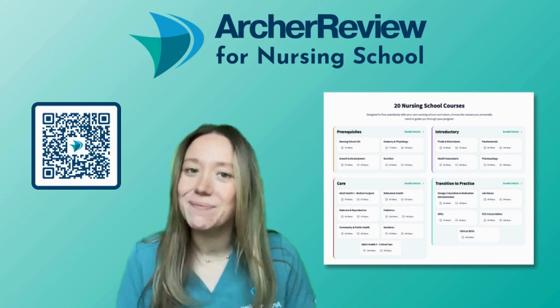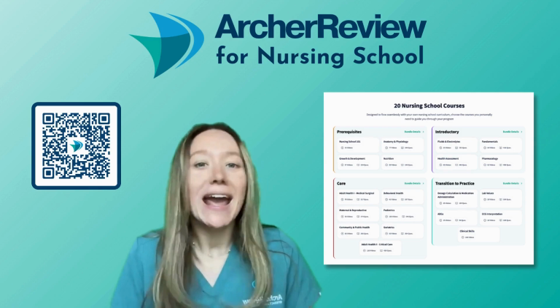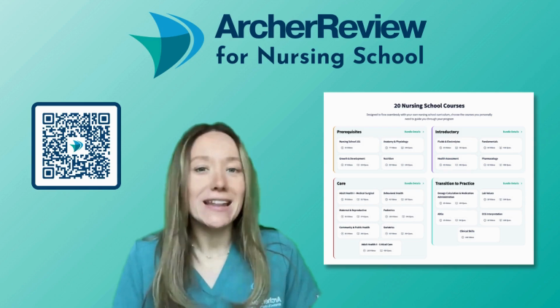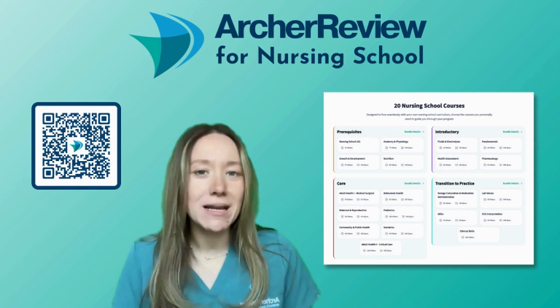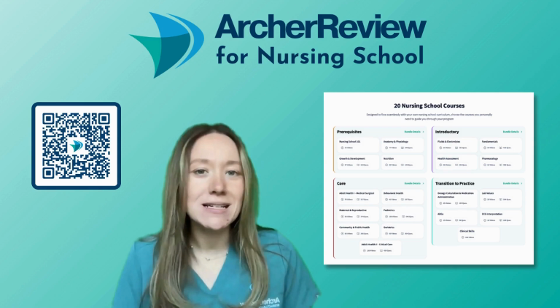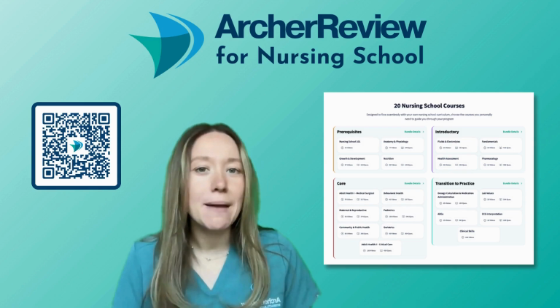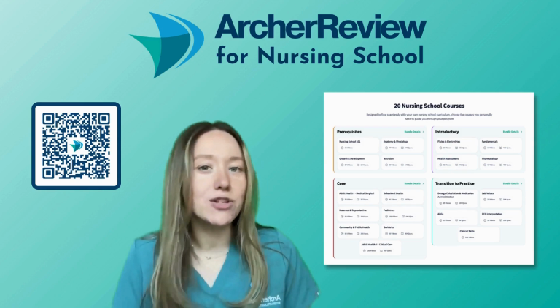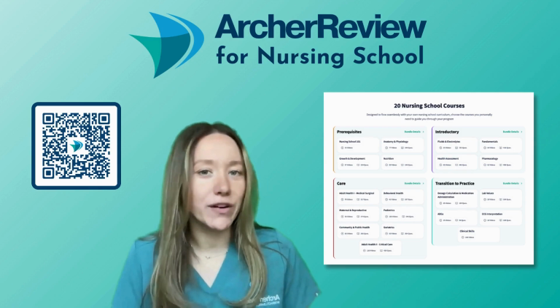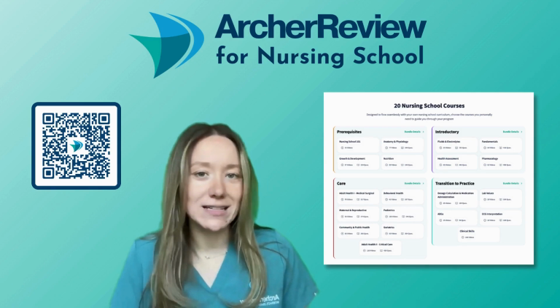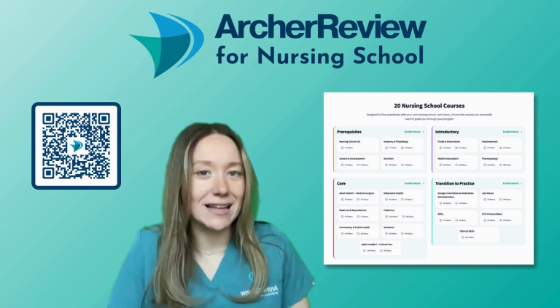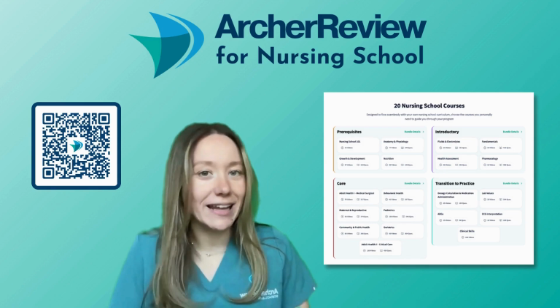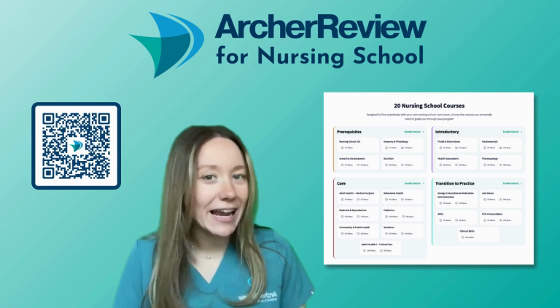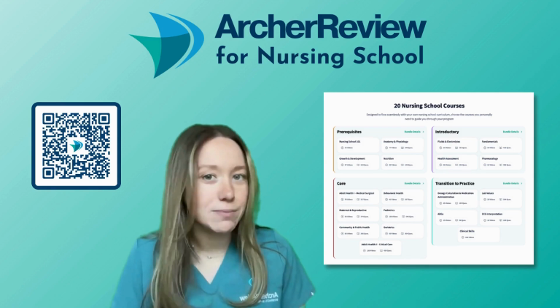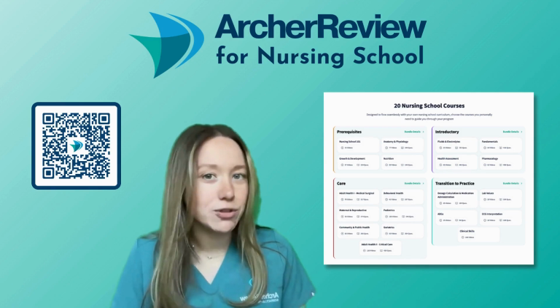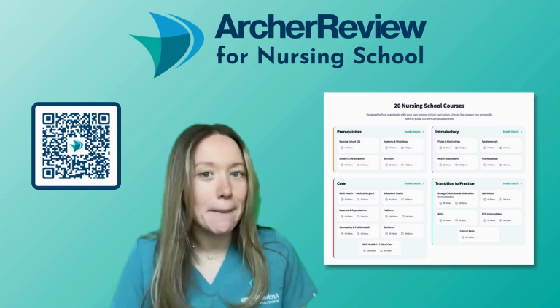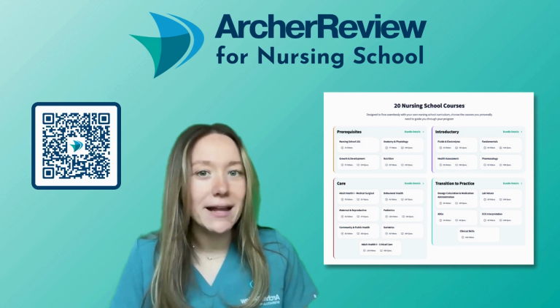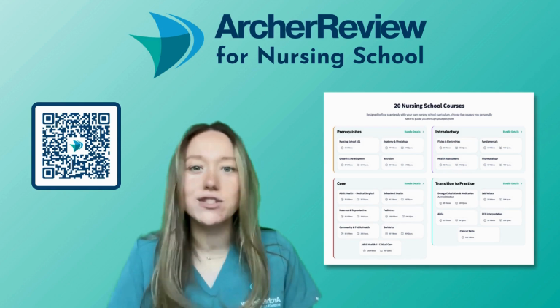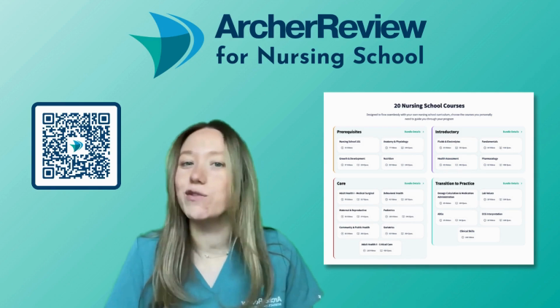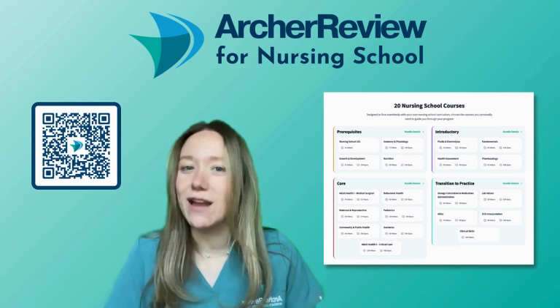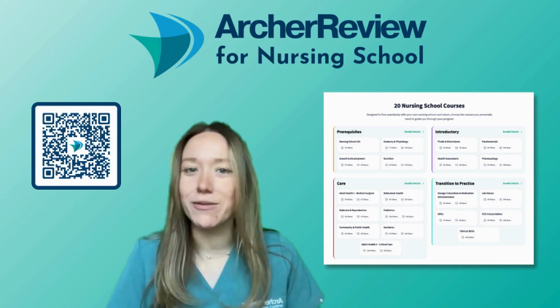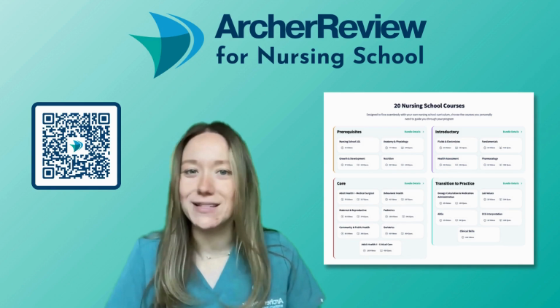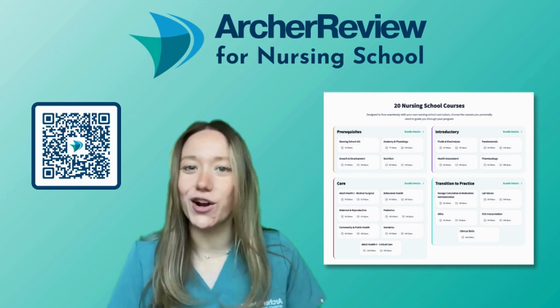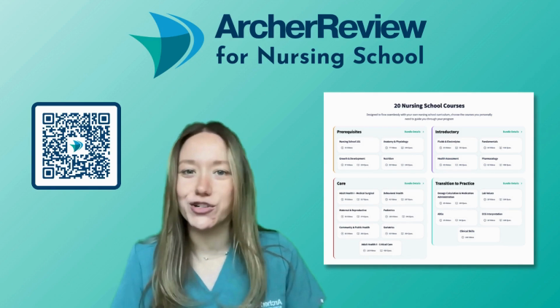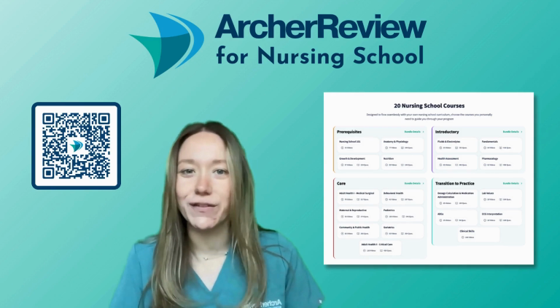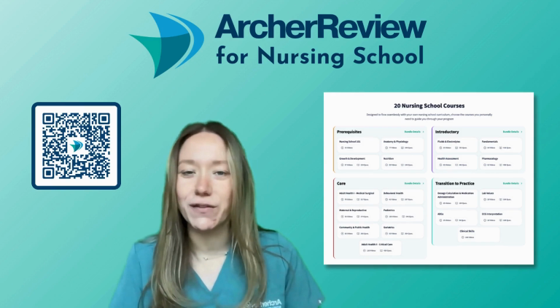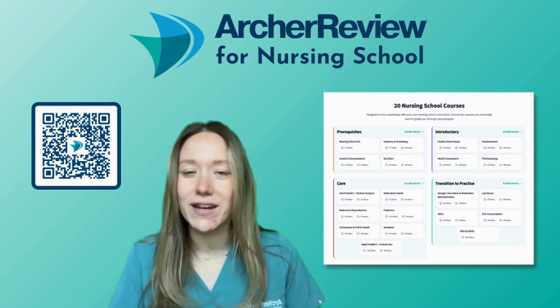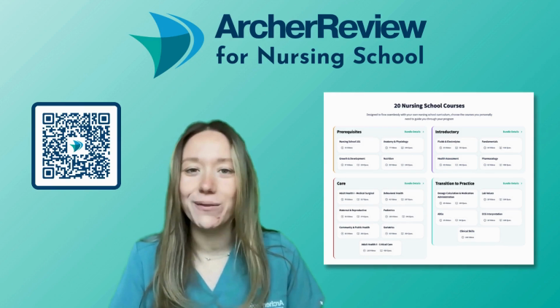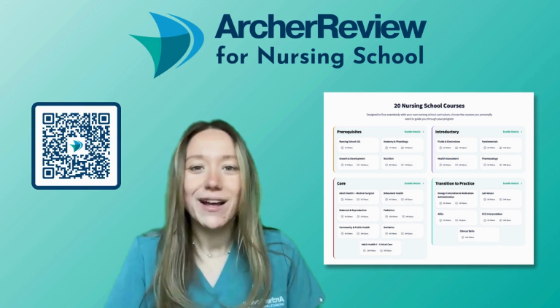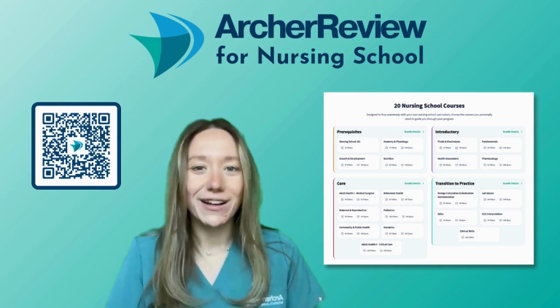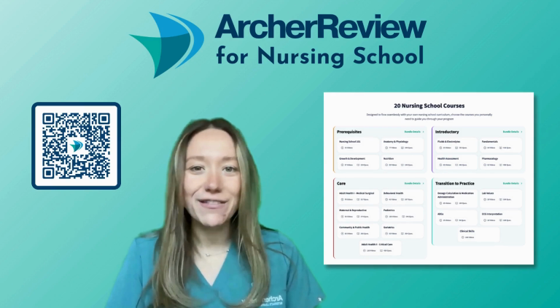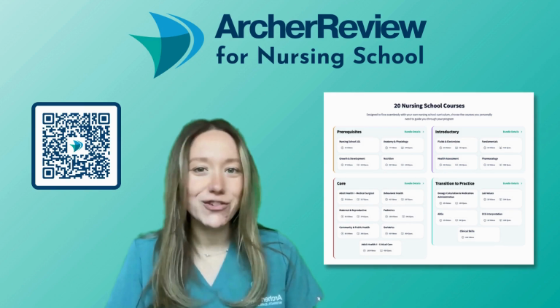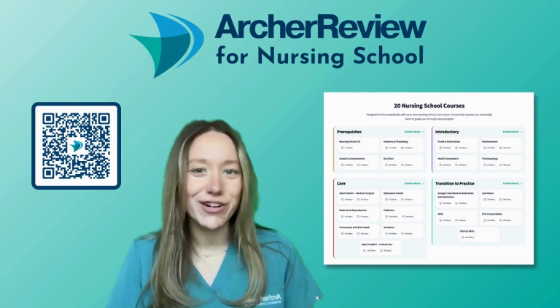In the meantime, don't forget to hit the like and subscribe button so you never miss an Archer Review video. Good luck, future nurses.